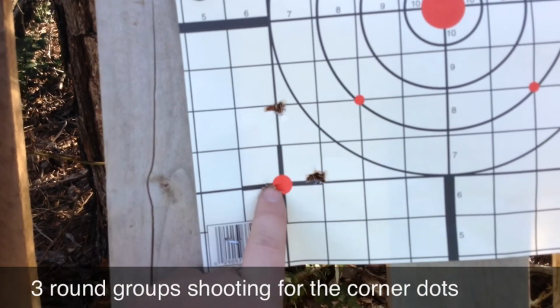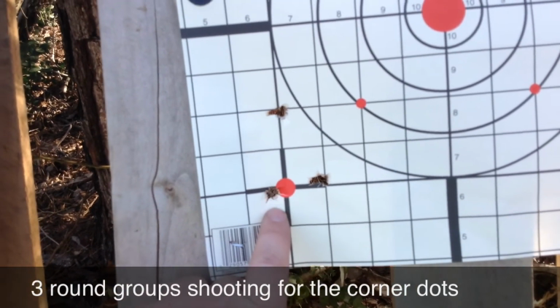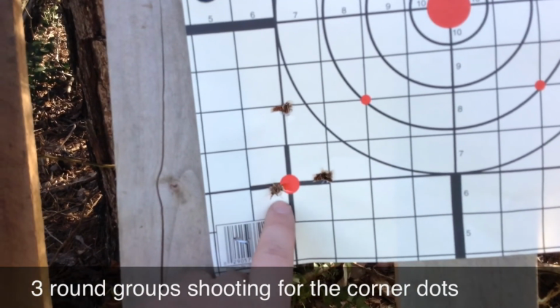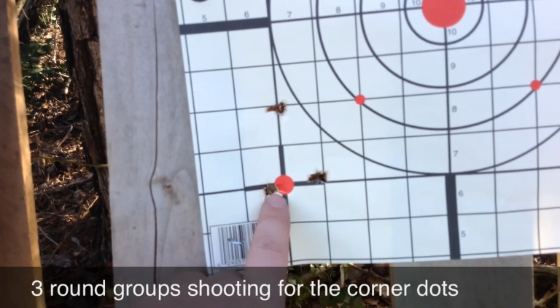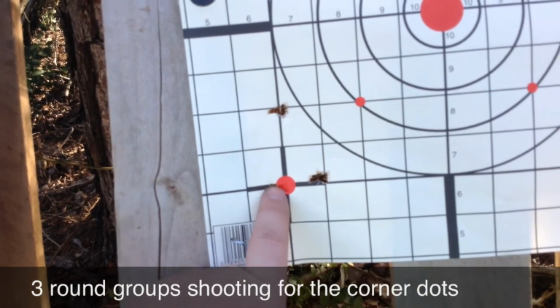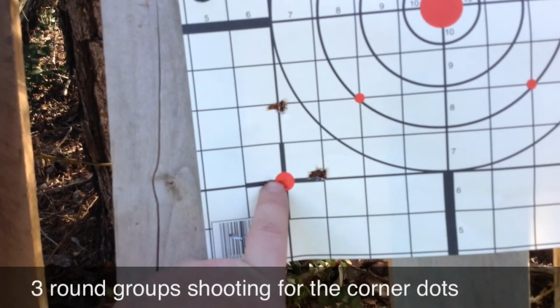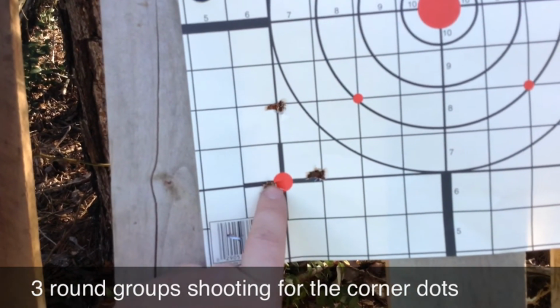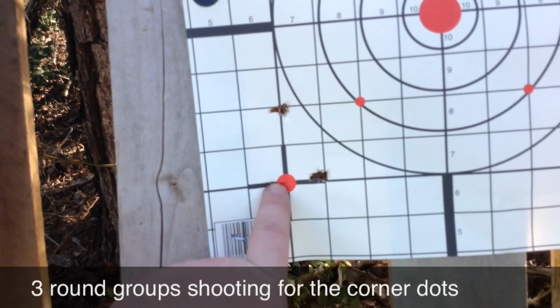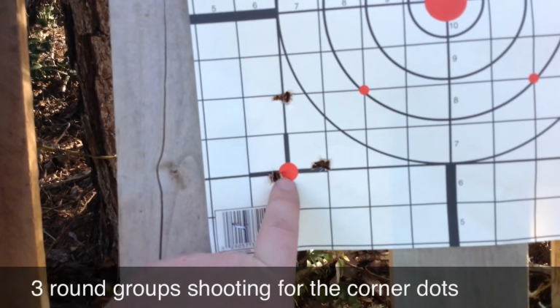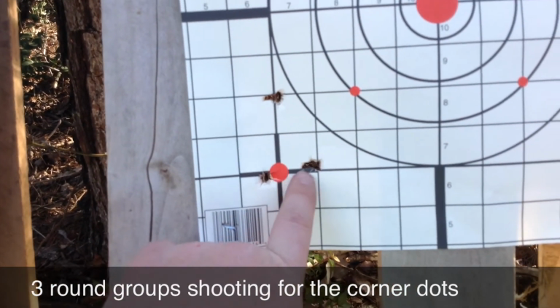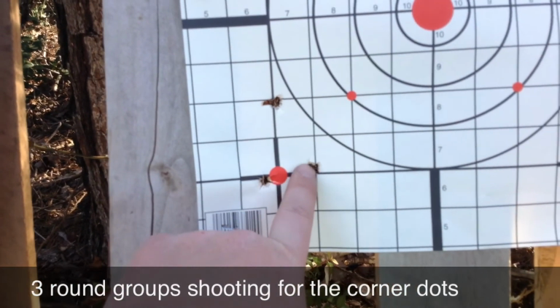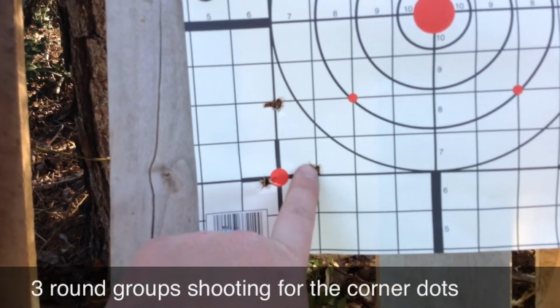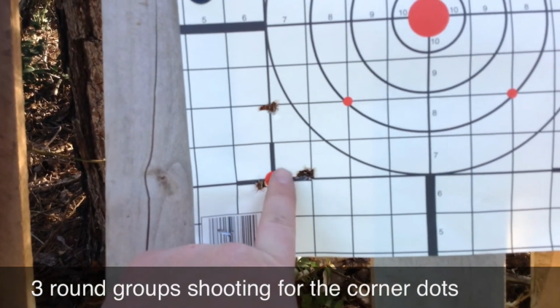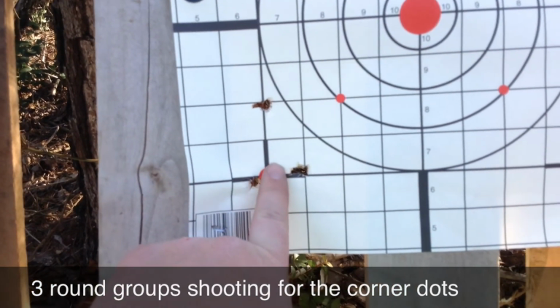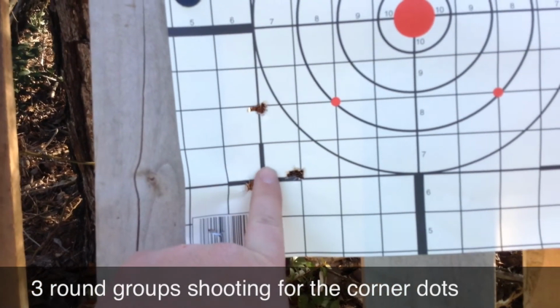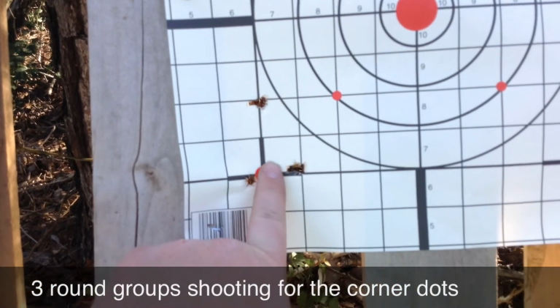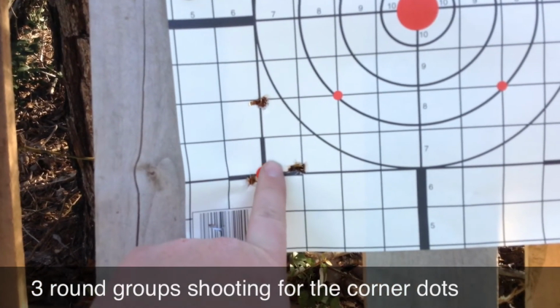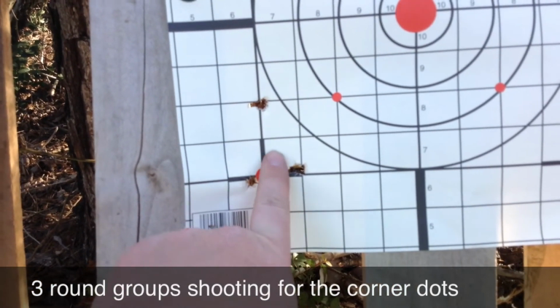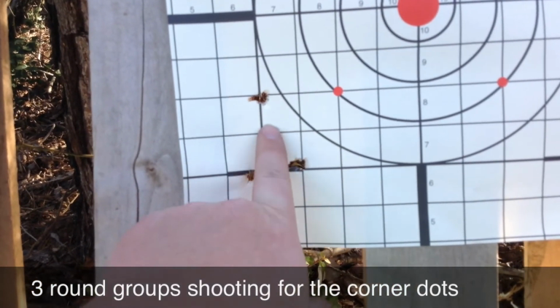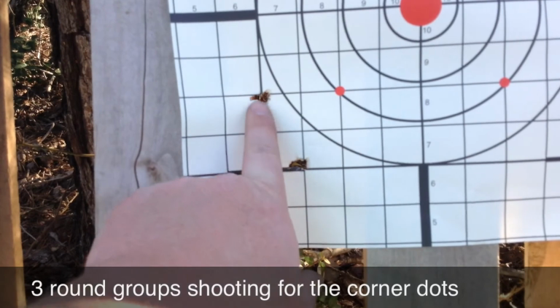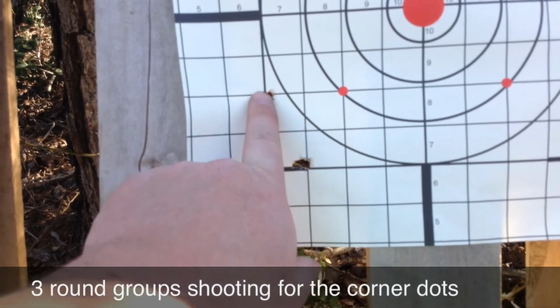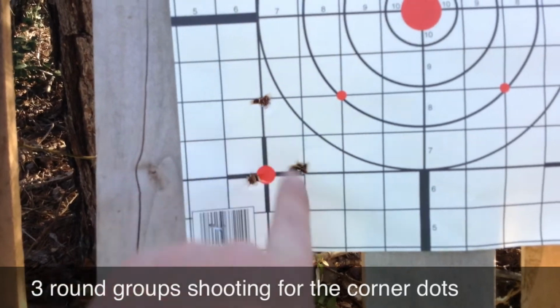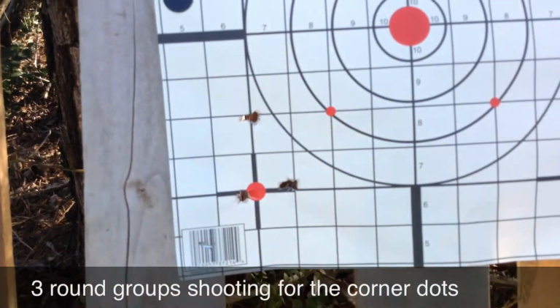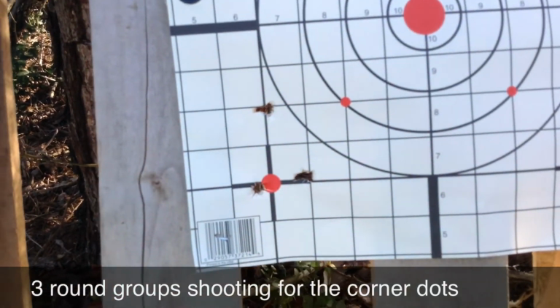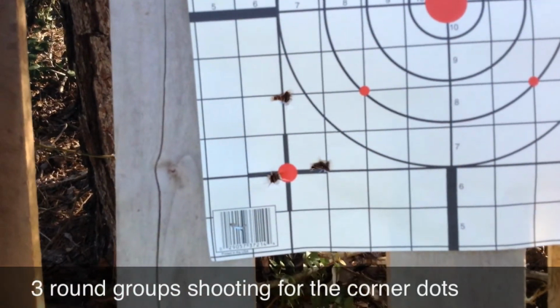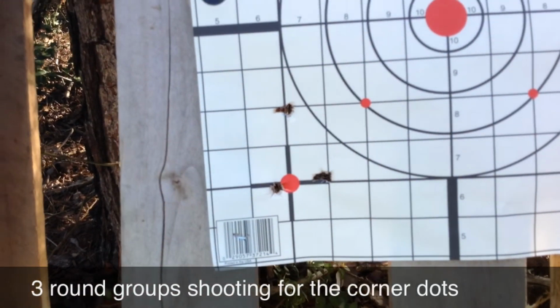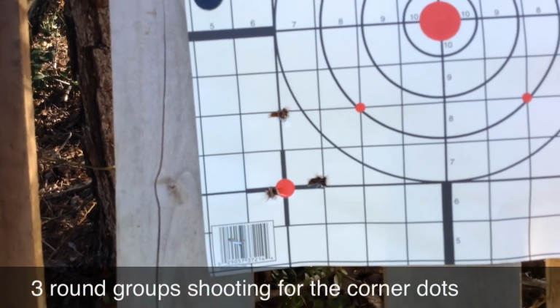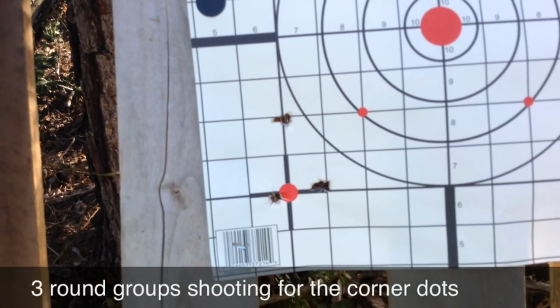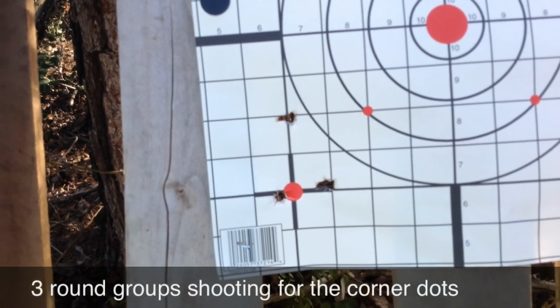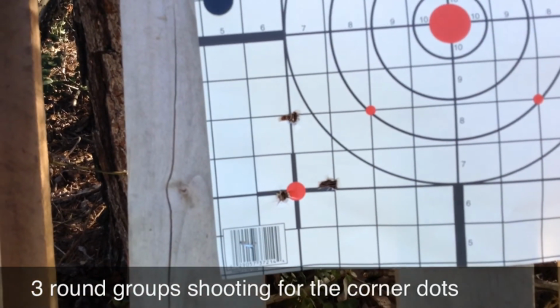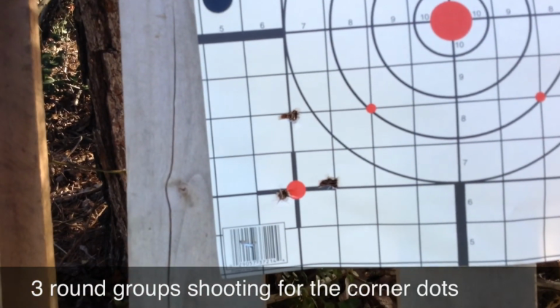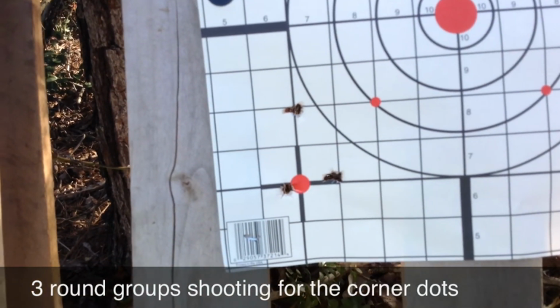Almost a bullseye — we'll call it a bullseye. They're about a finger's width apart, and then one's a couple inches high.